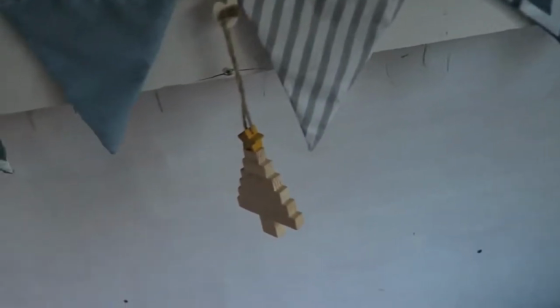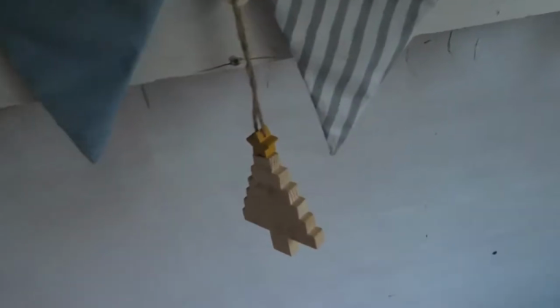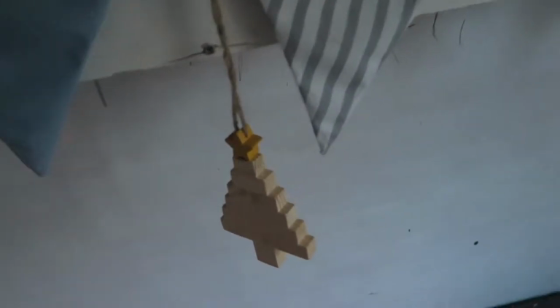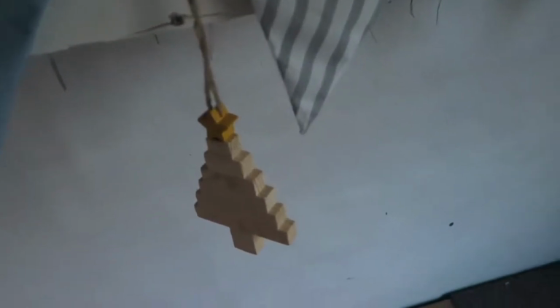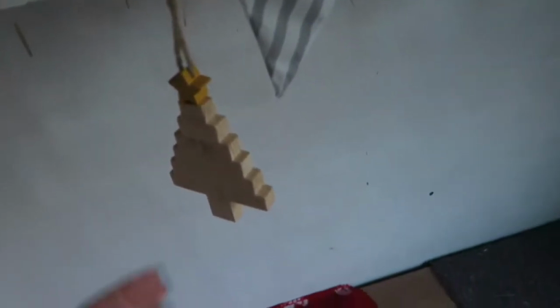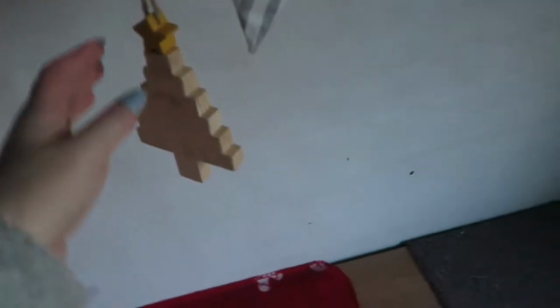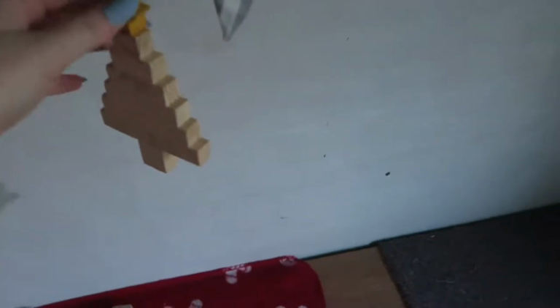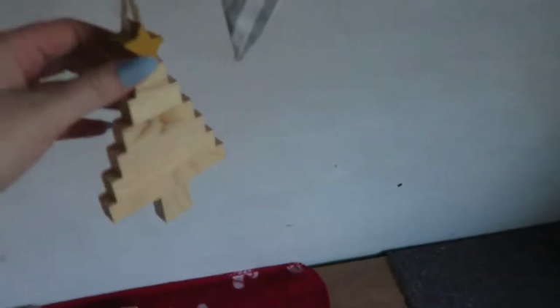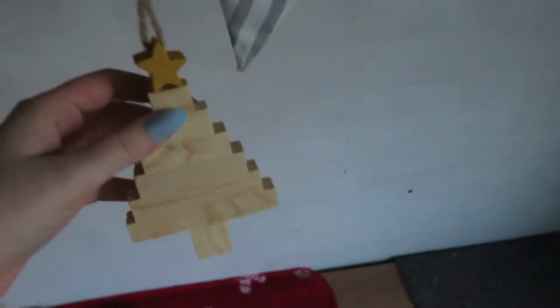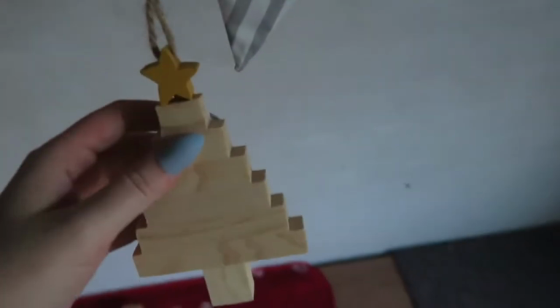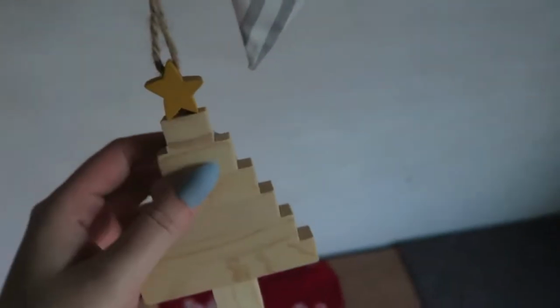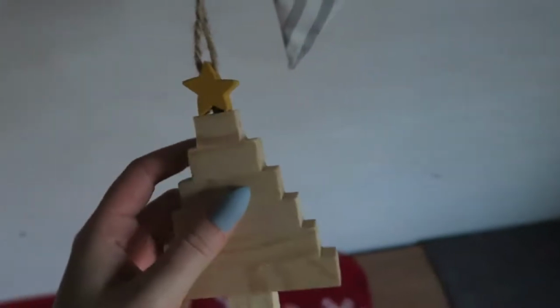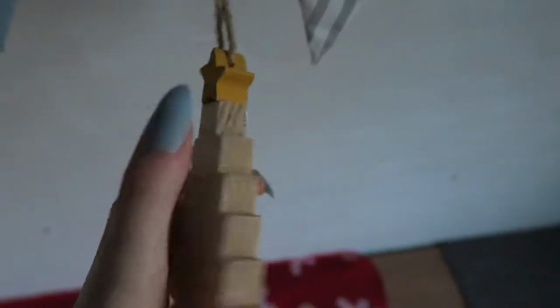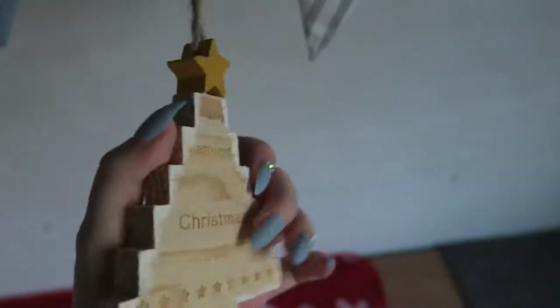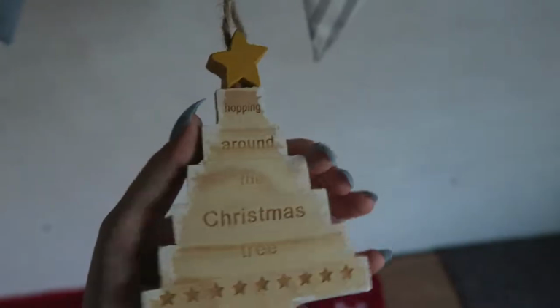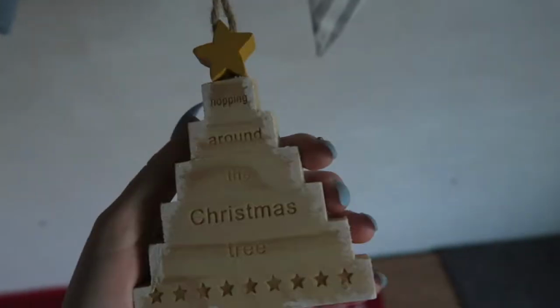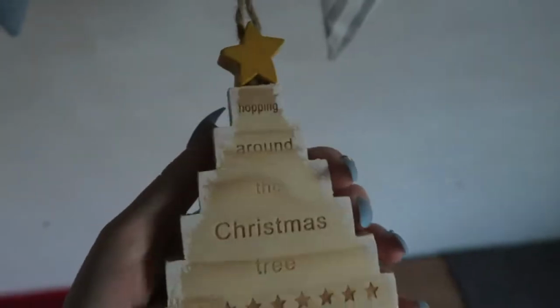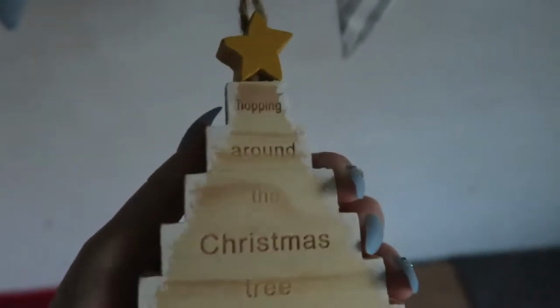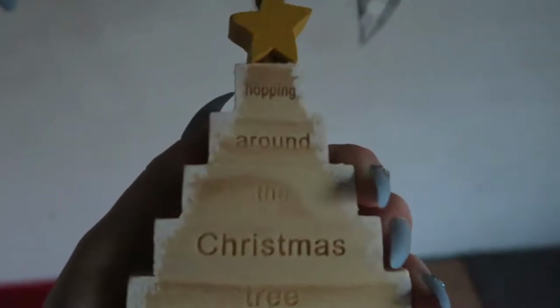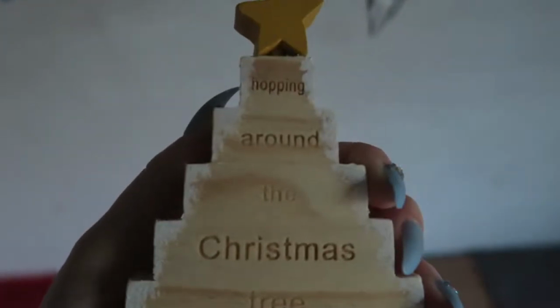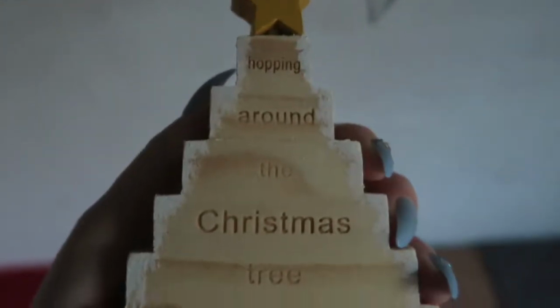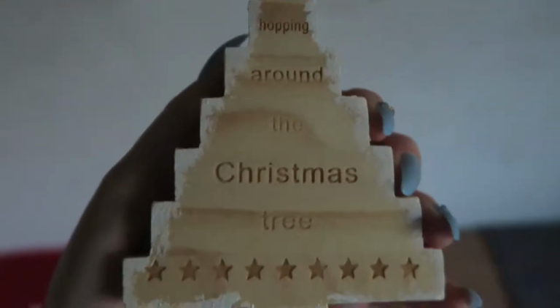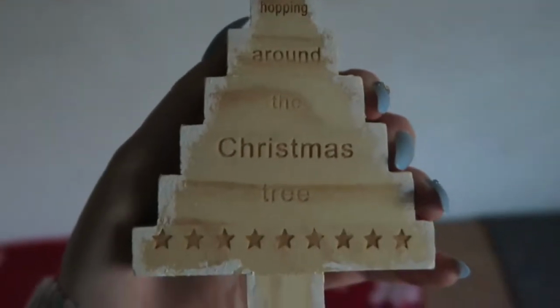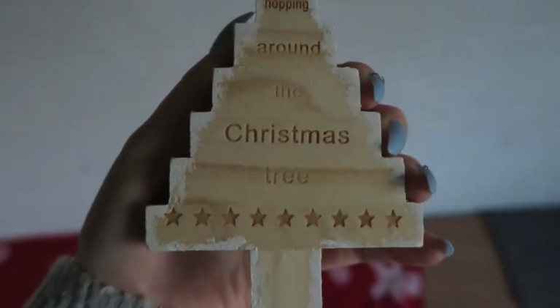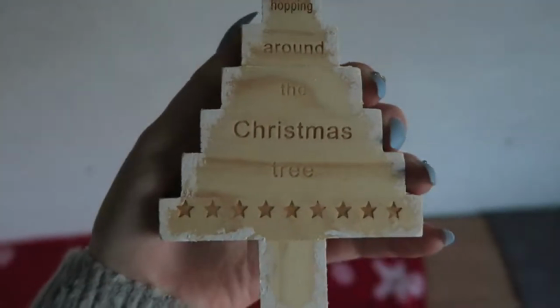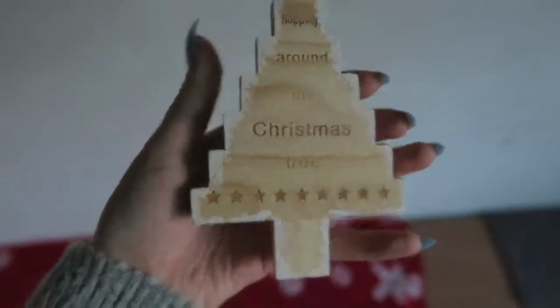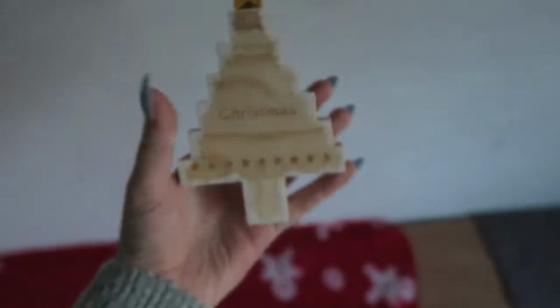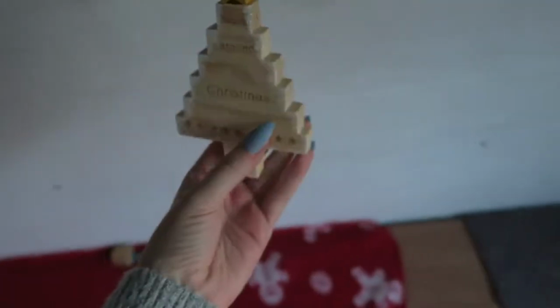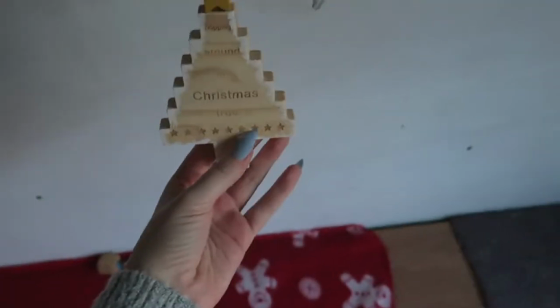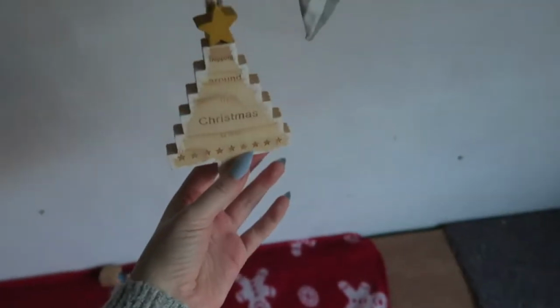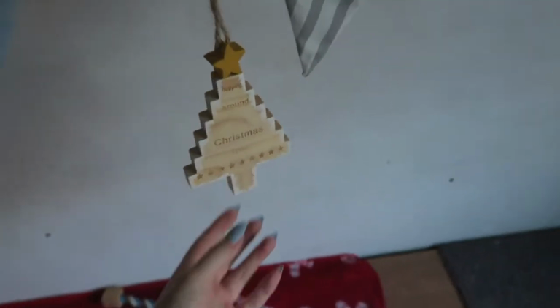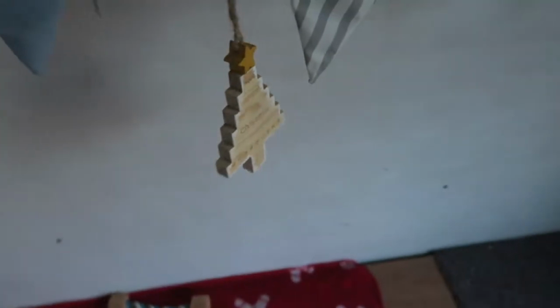And then in the middle I've hung up this tree and it says 'hopping around the Christmas tree' — I got that last year.